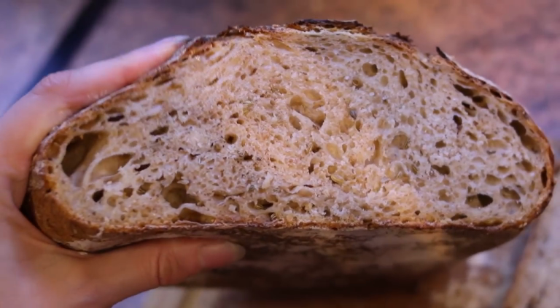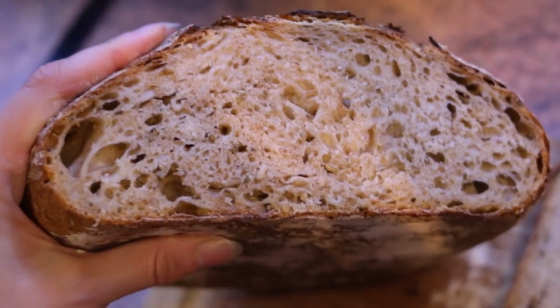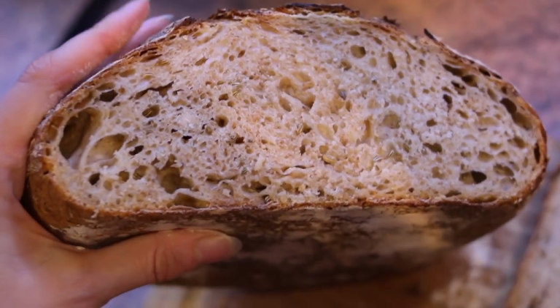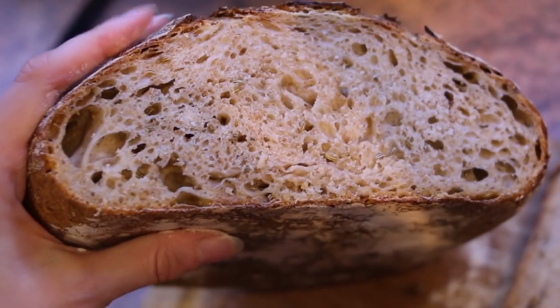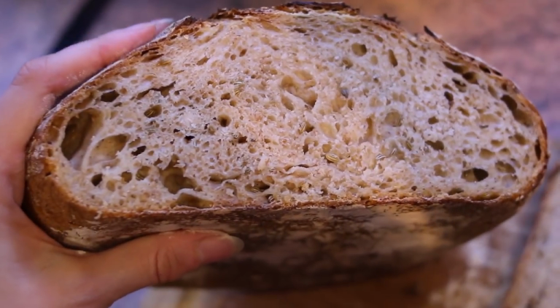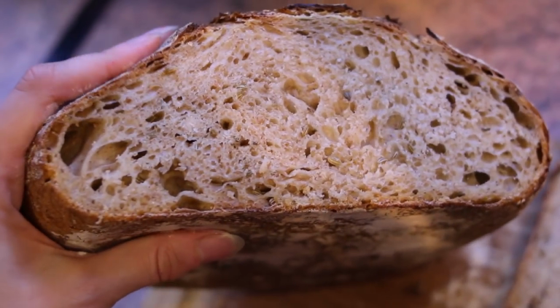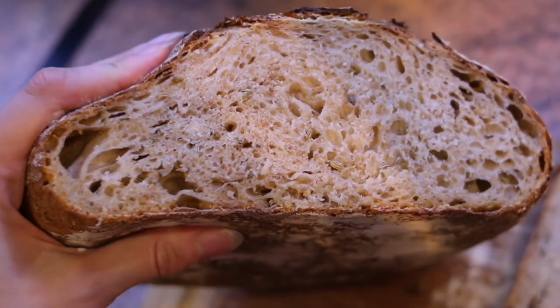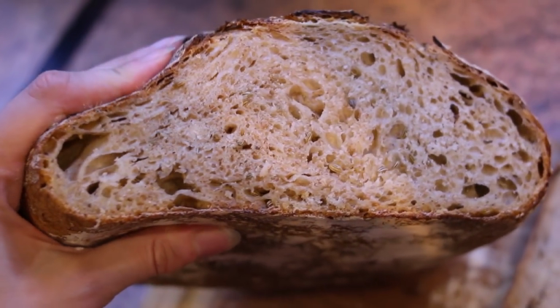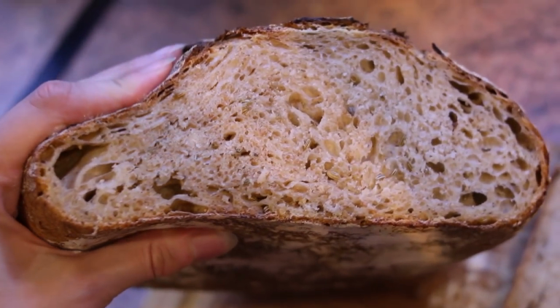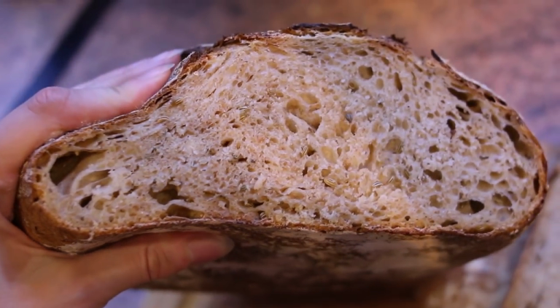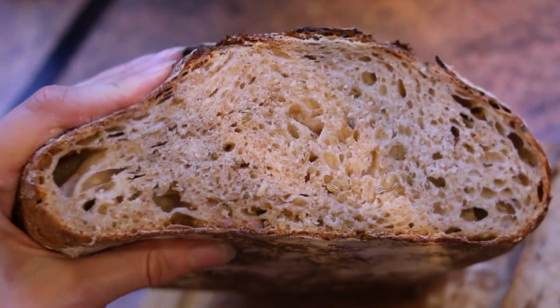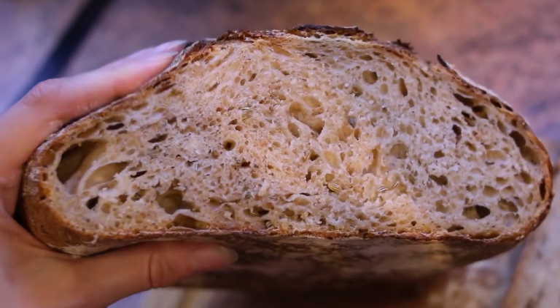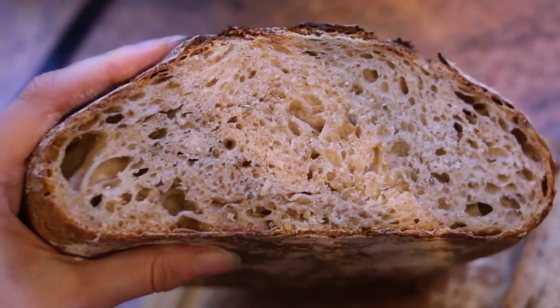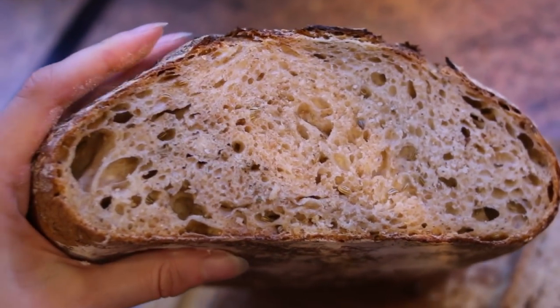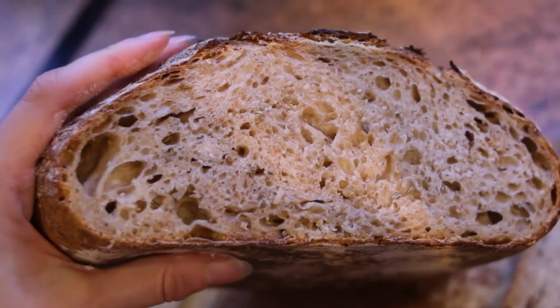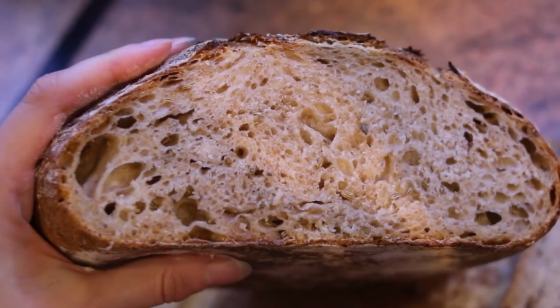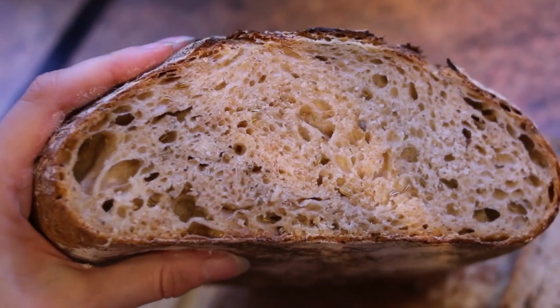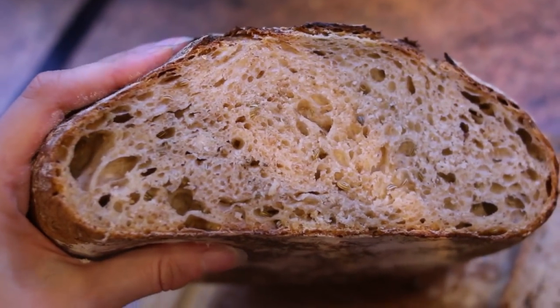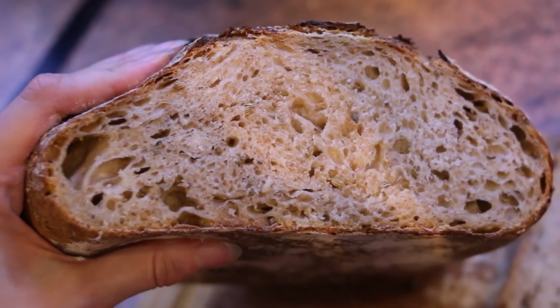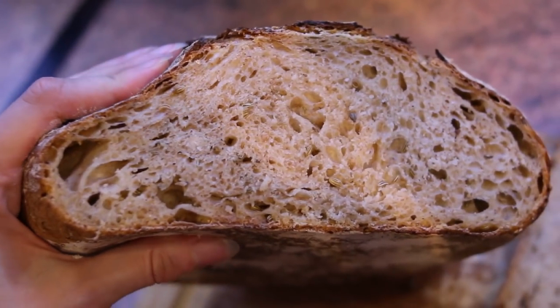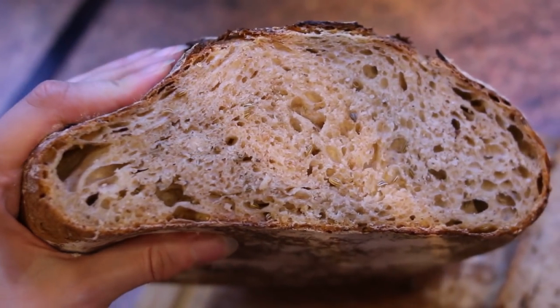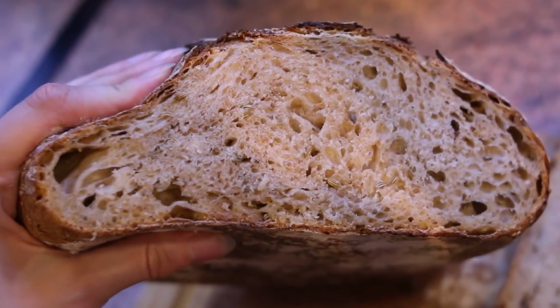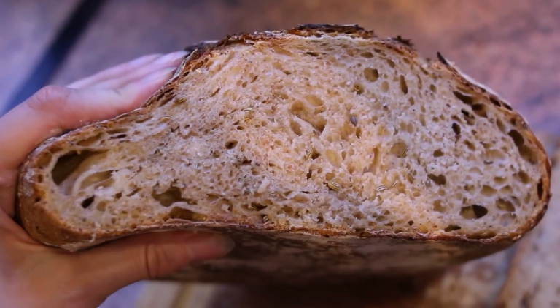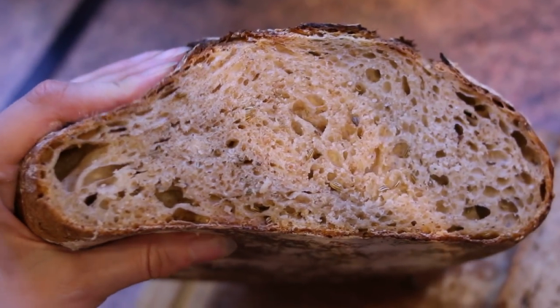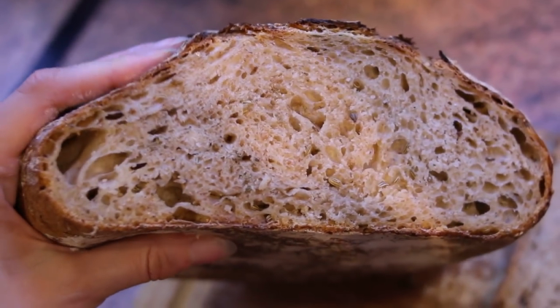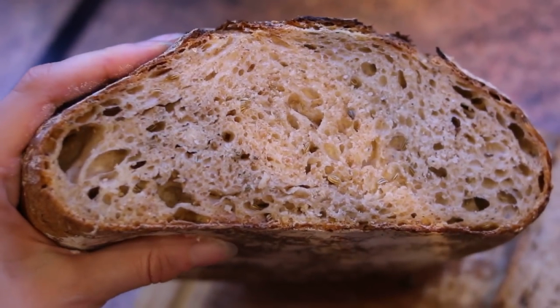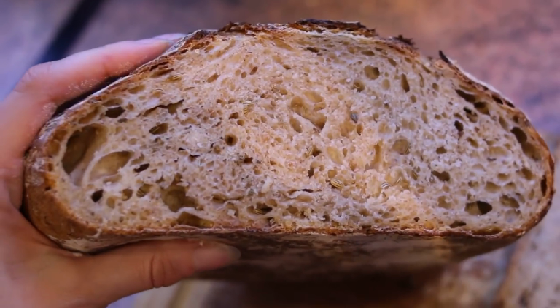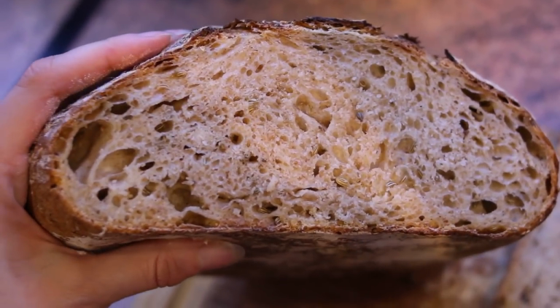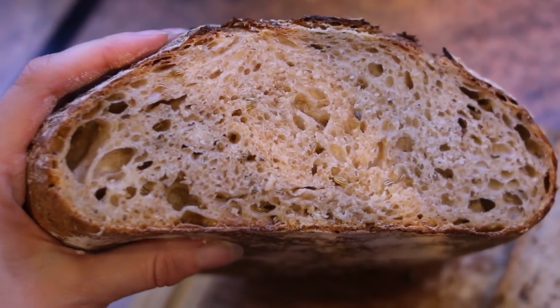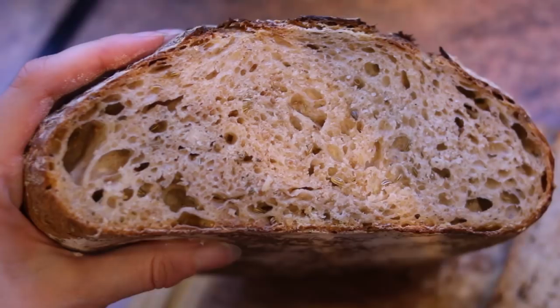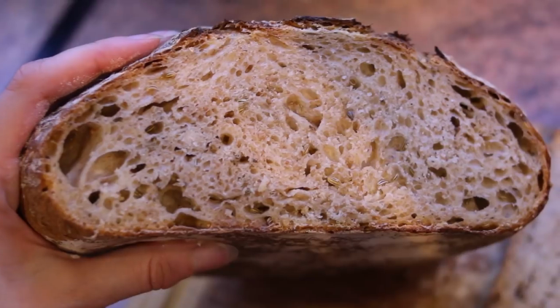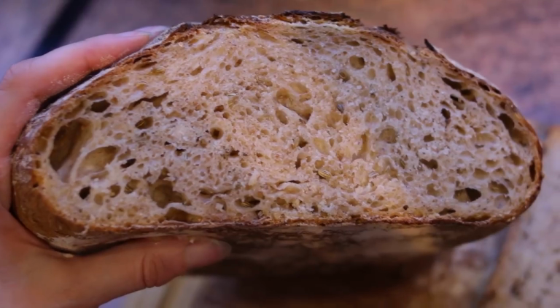You must try it. The fennel seeds make it so interesting — like no other bread.